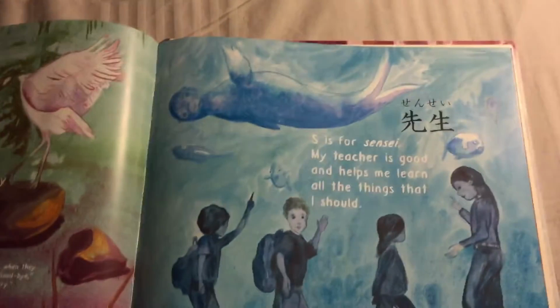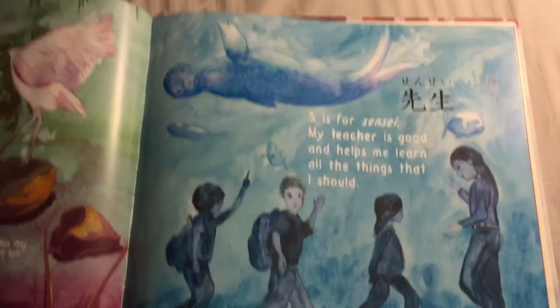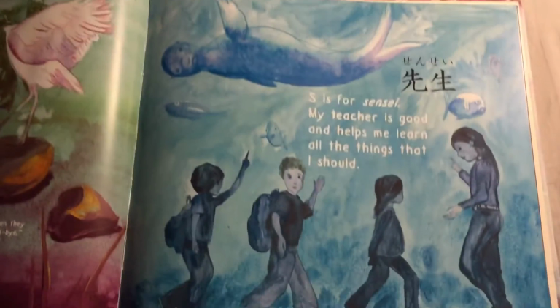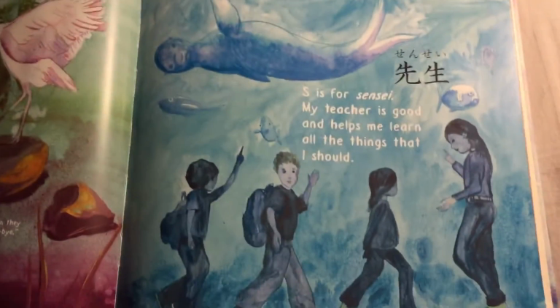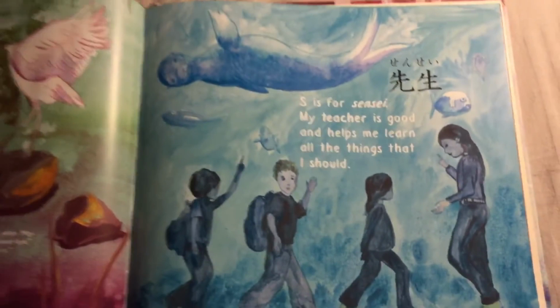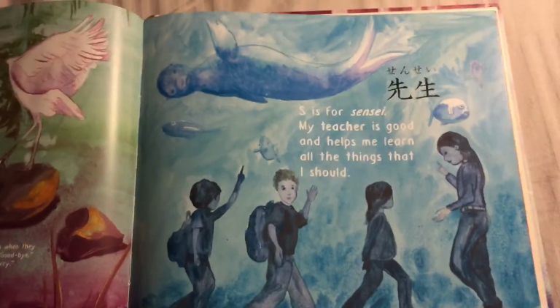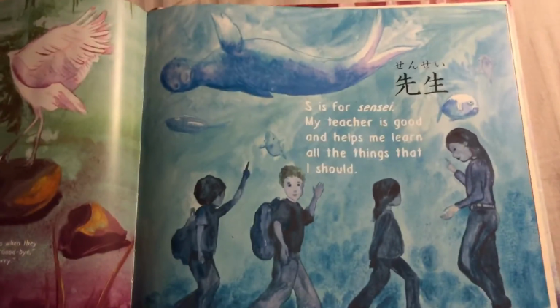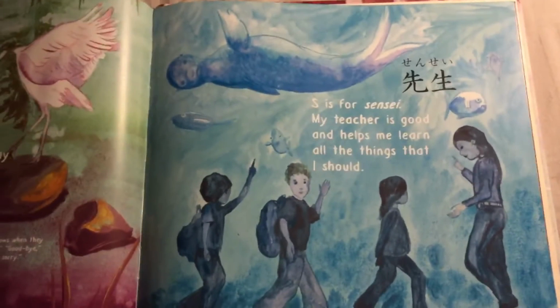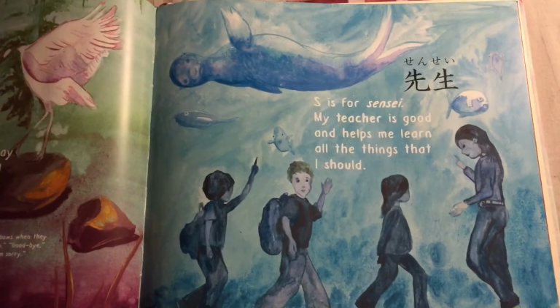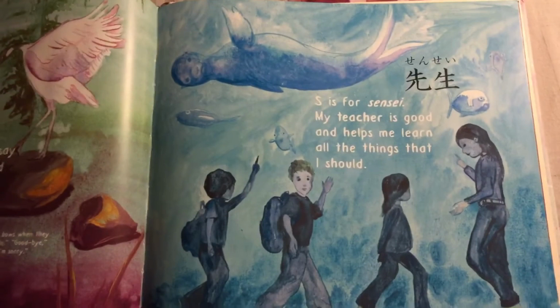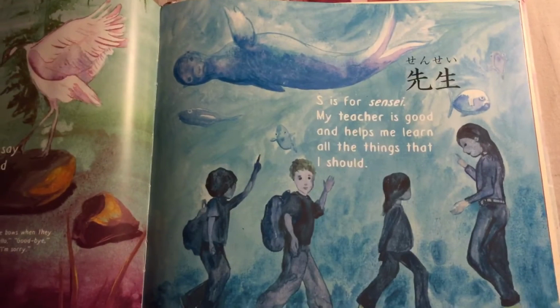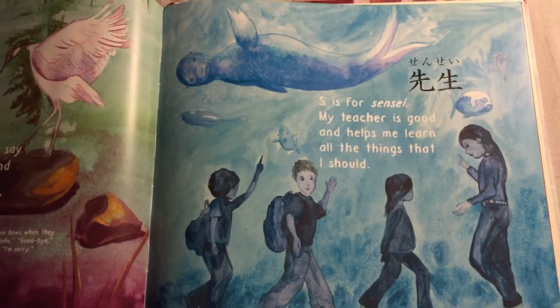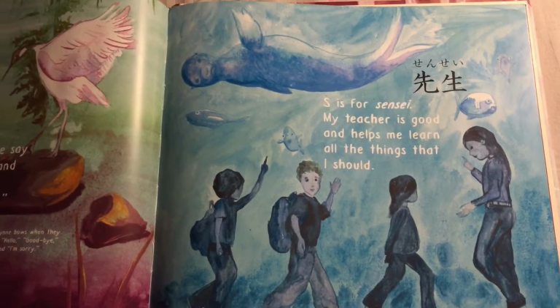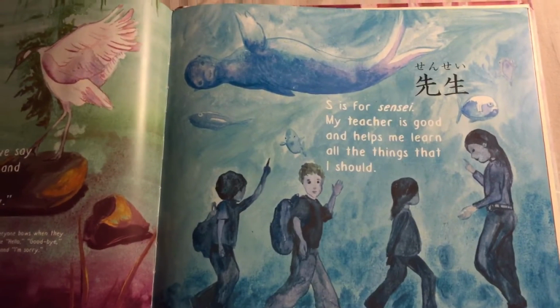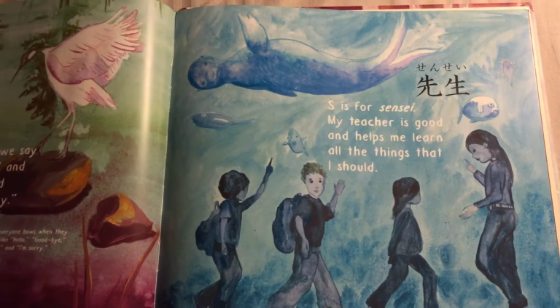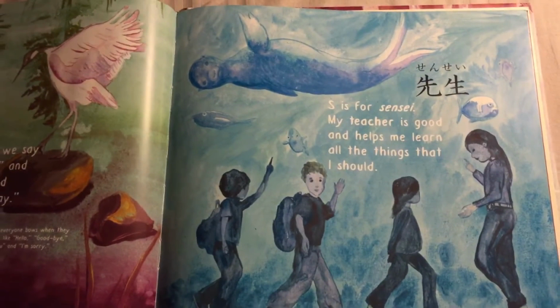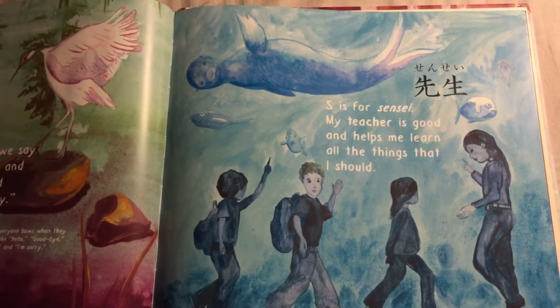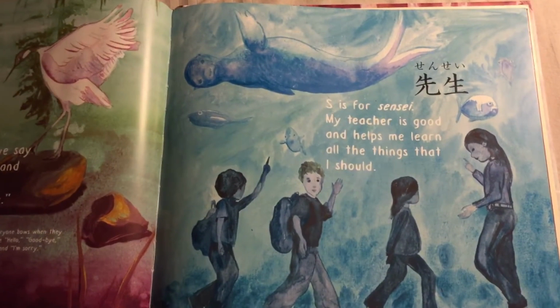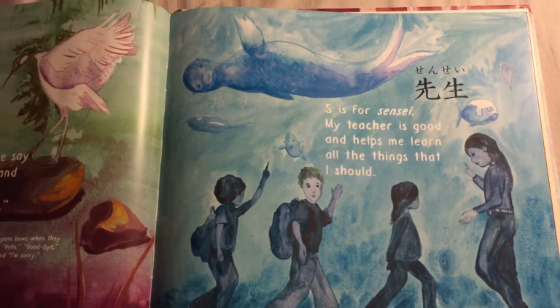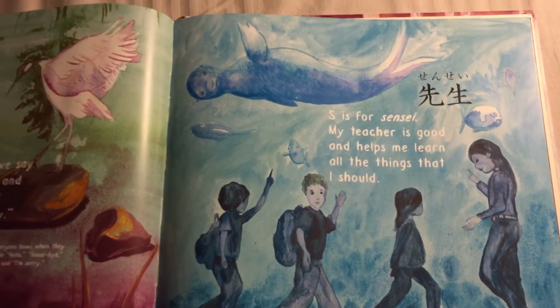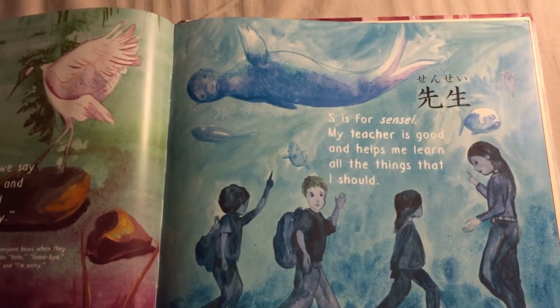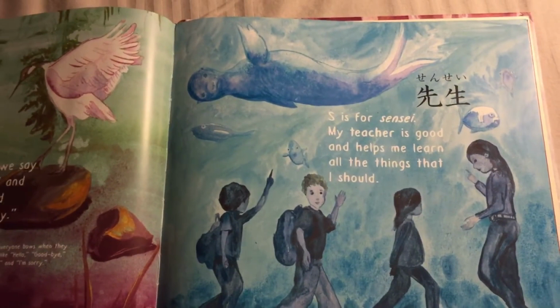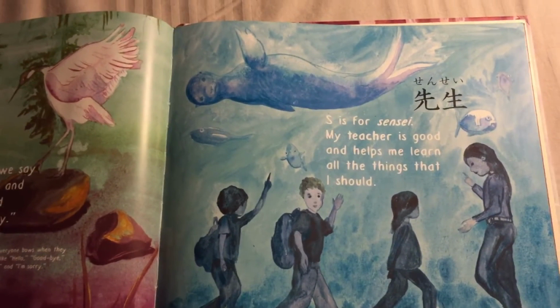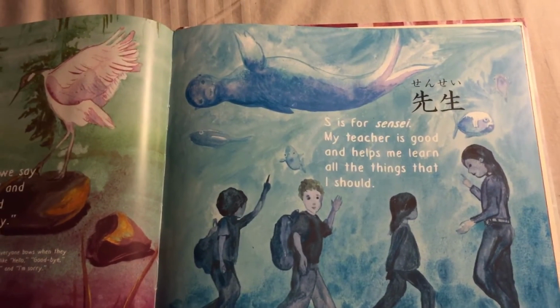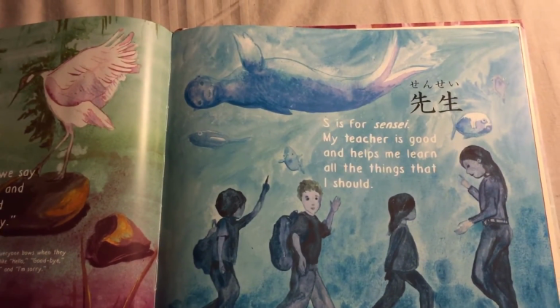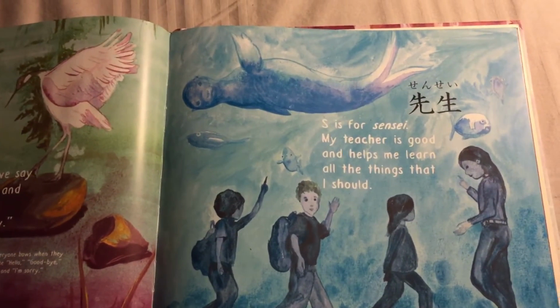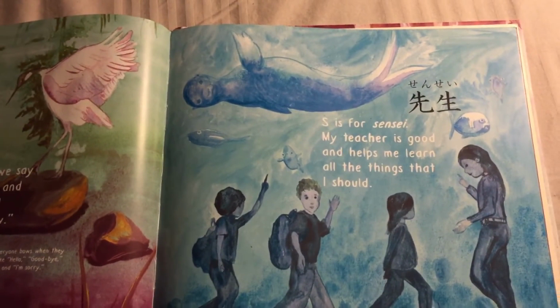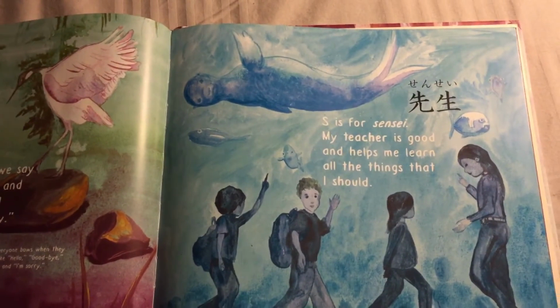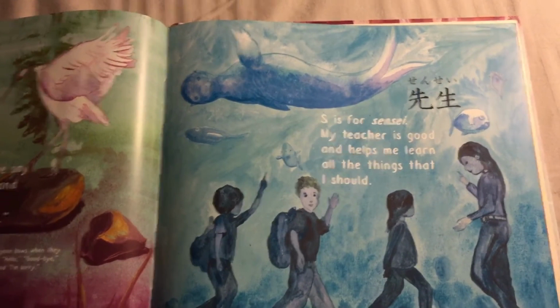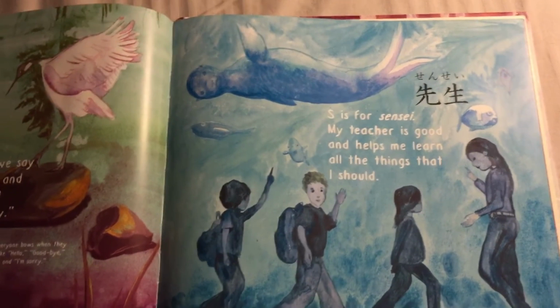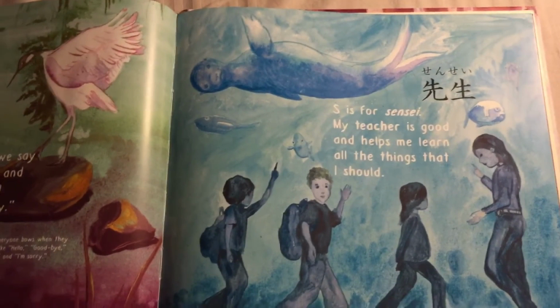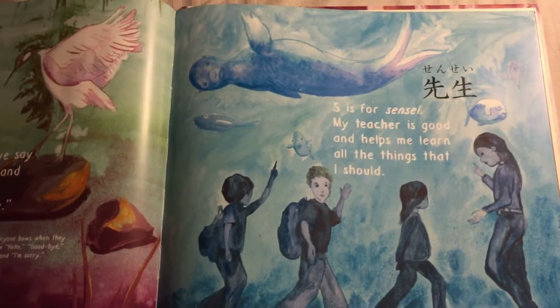S is for Sensei — my teacher is good and helps me learn all the things that I should.